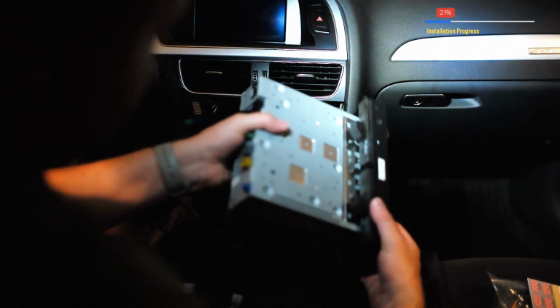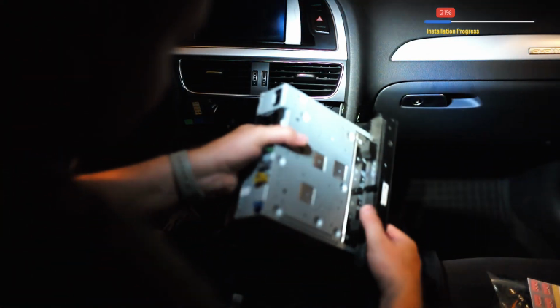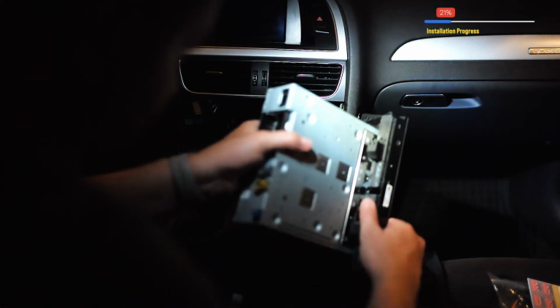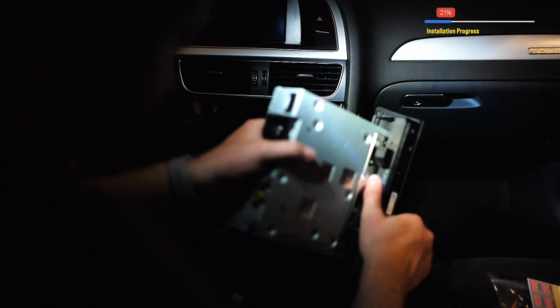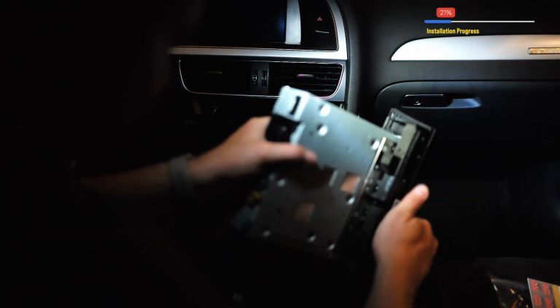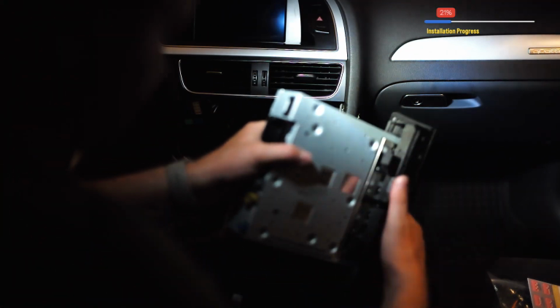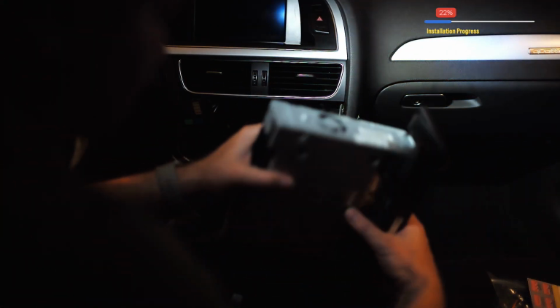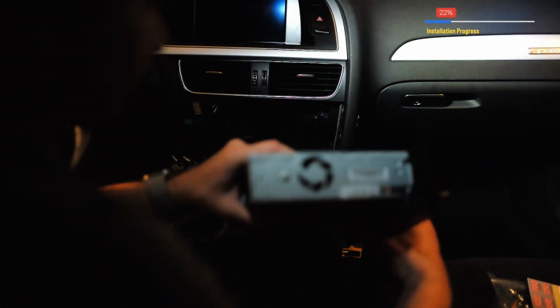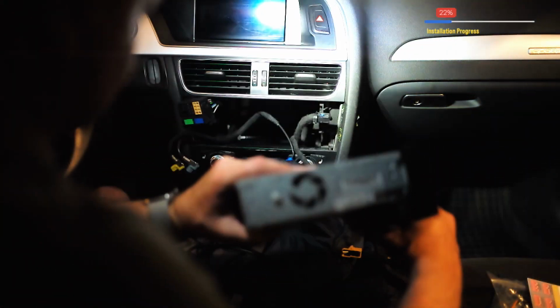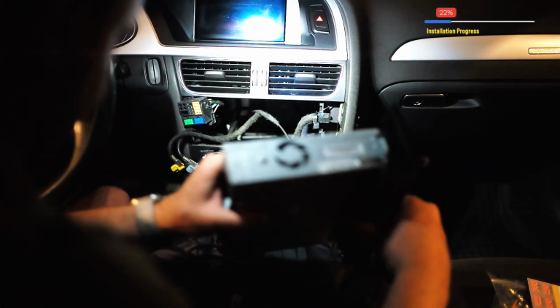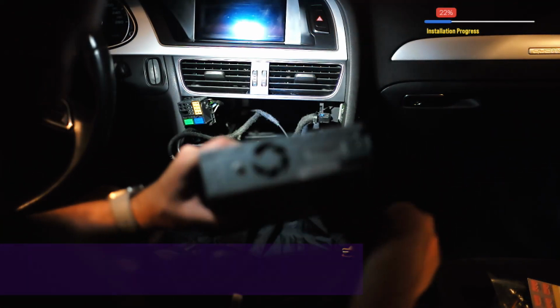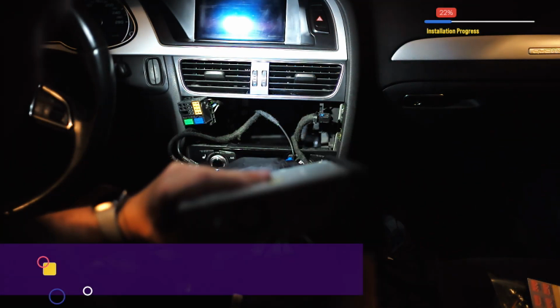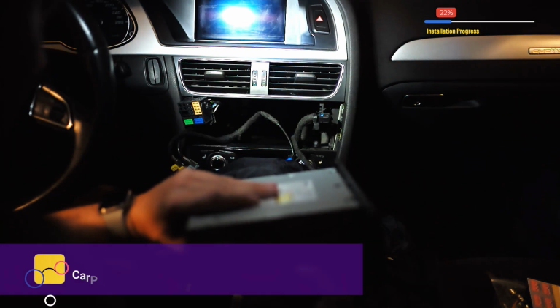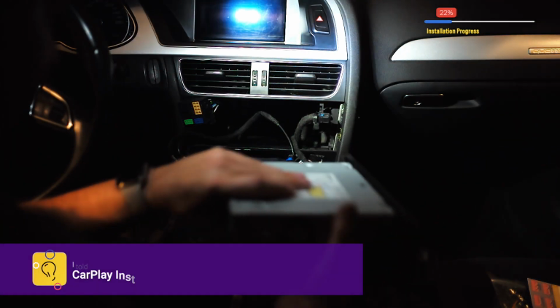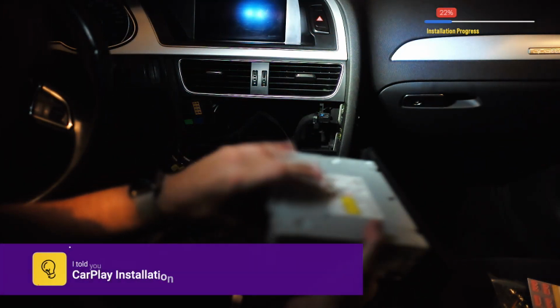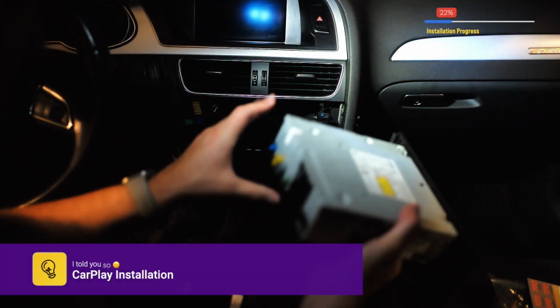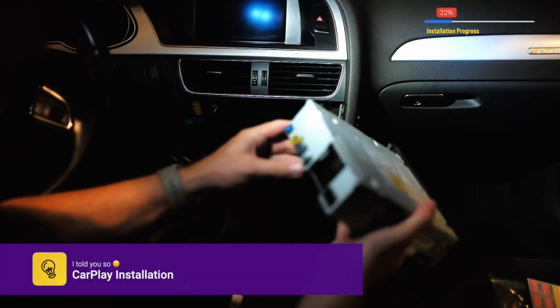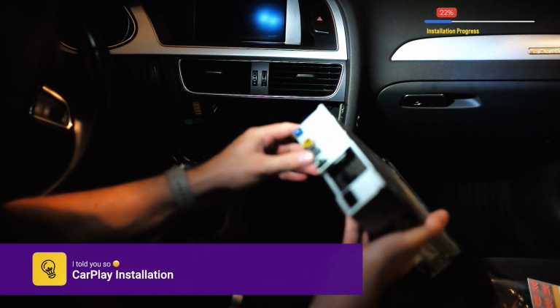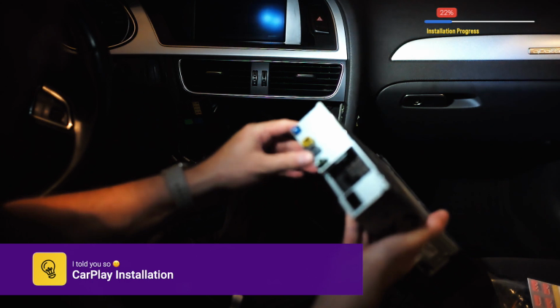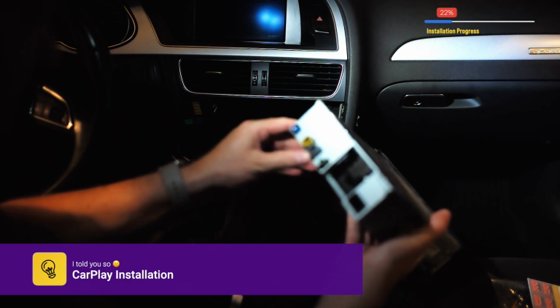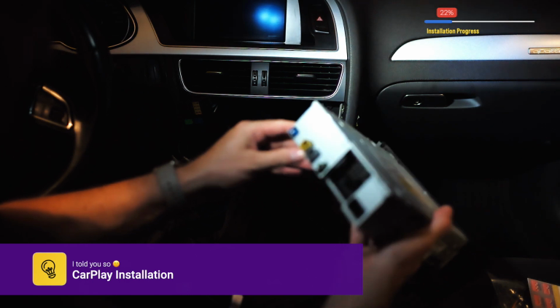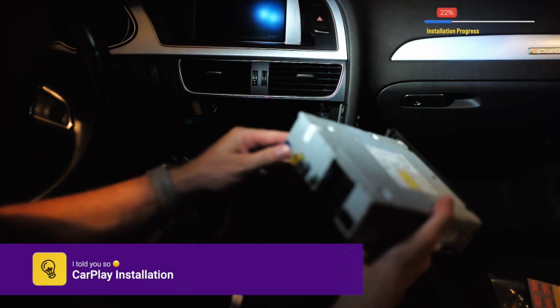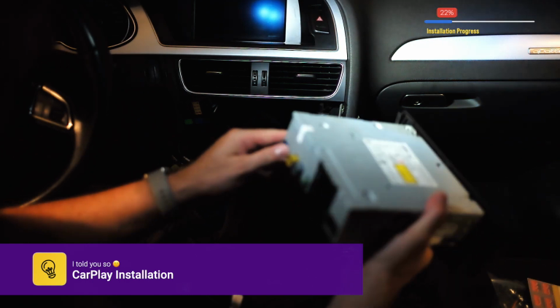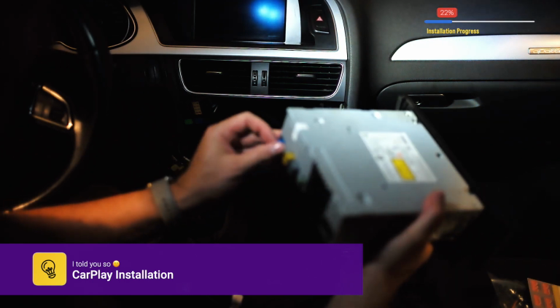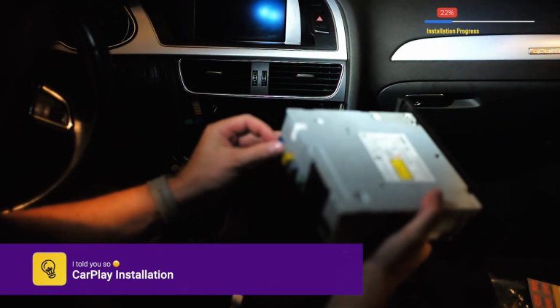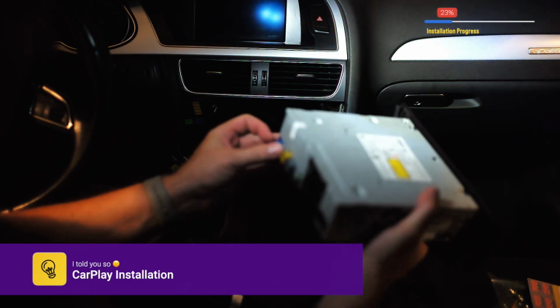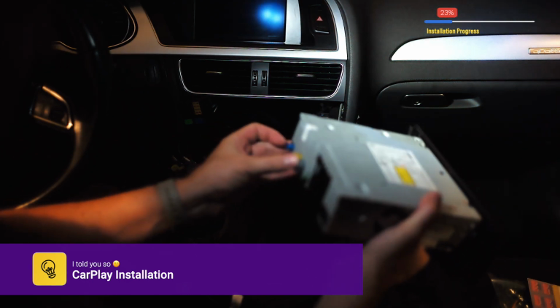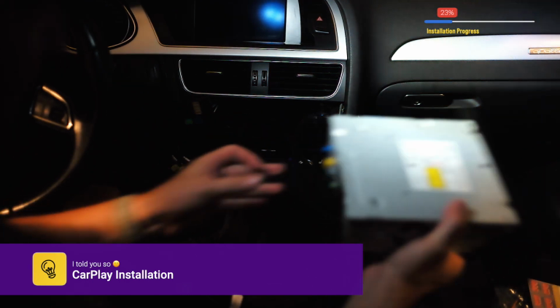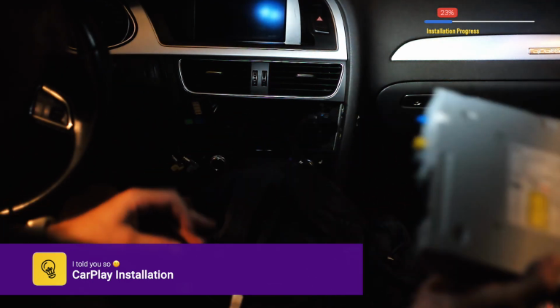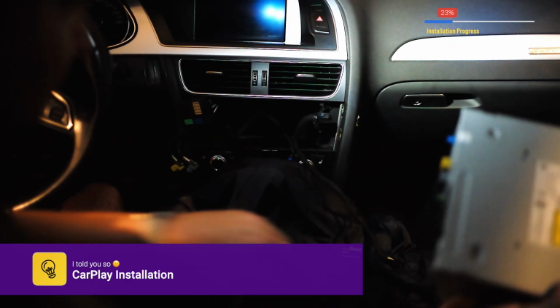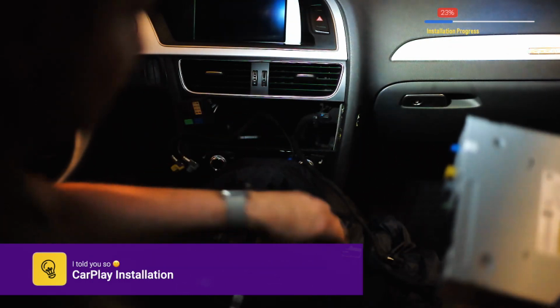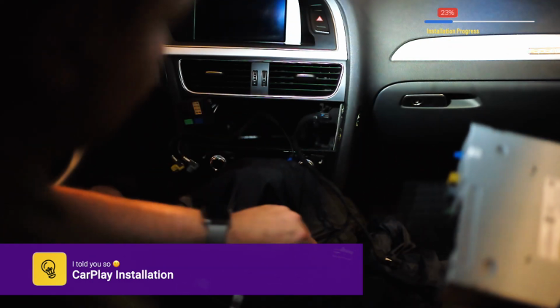Taking out the unit is probably the best thing to do in this case — take out the unit so it's not in your way.